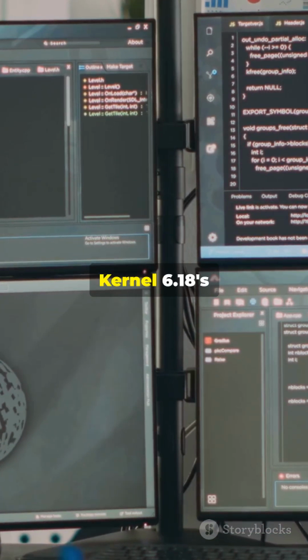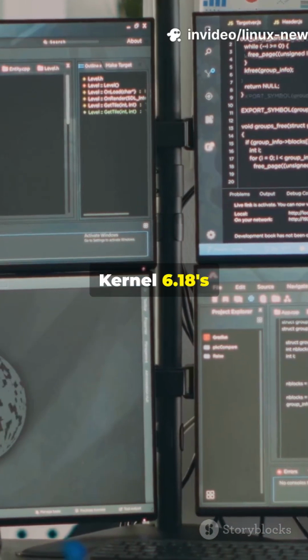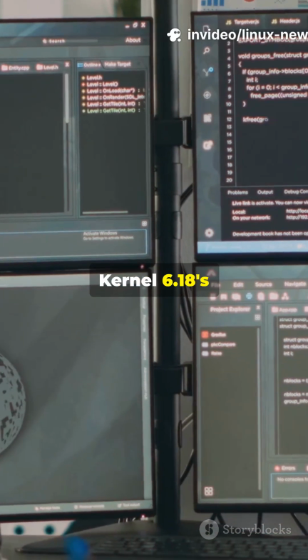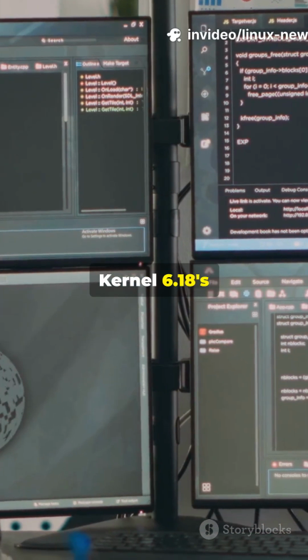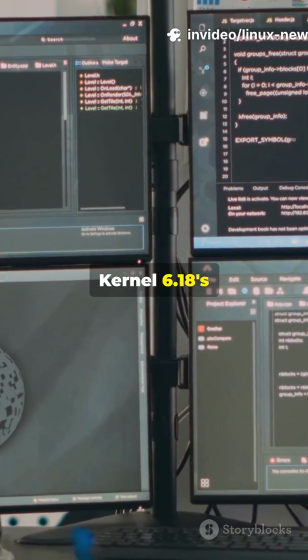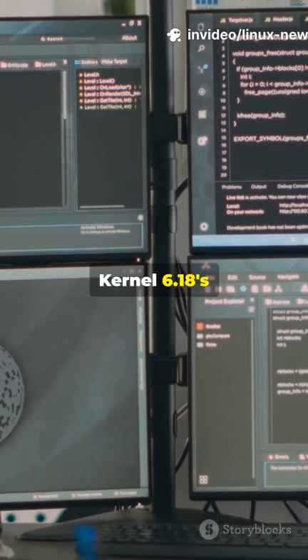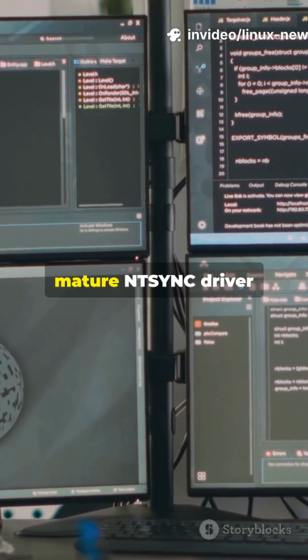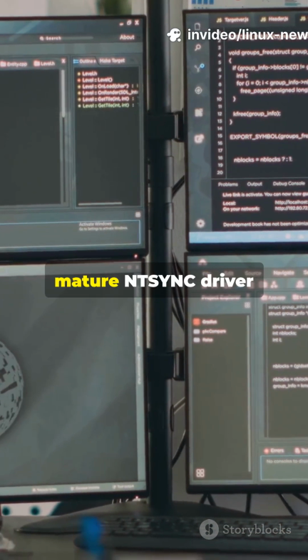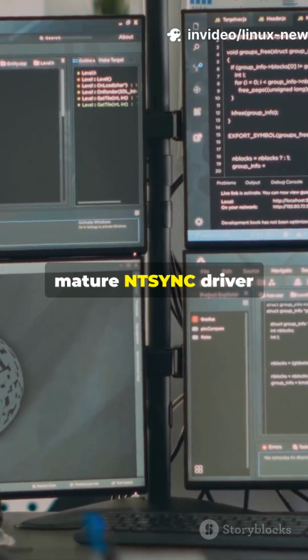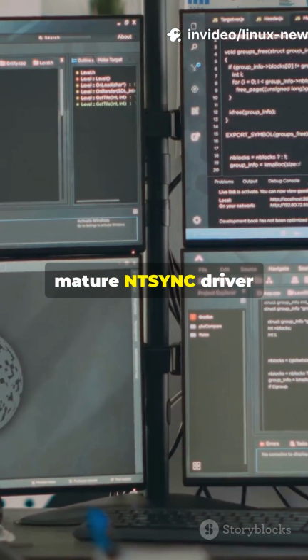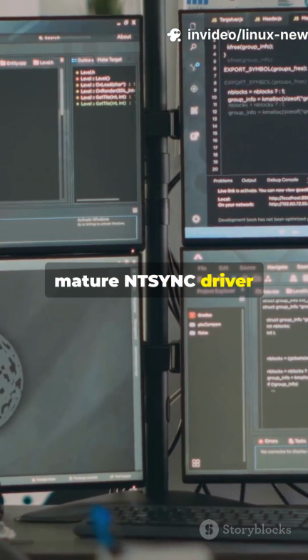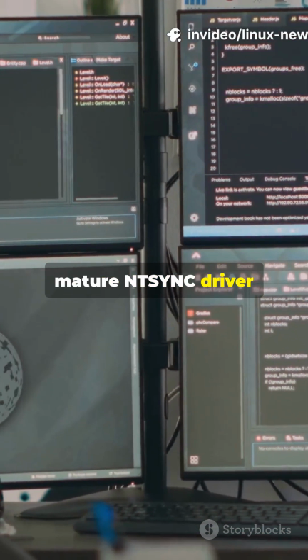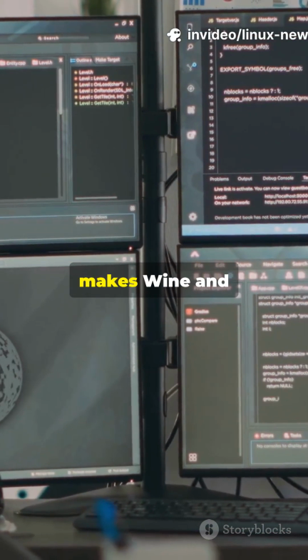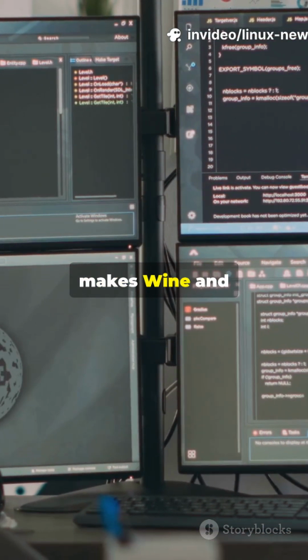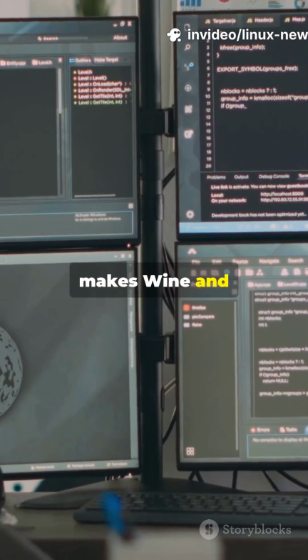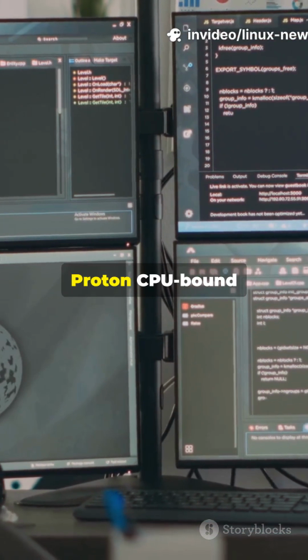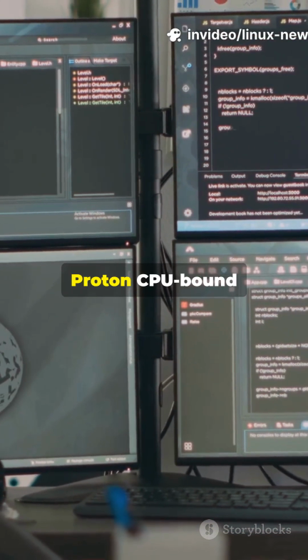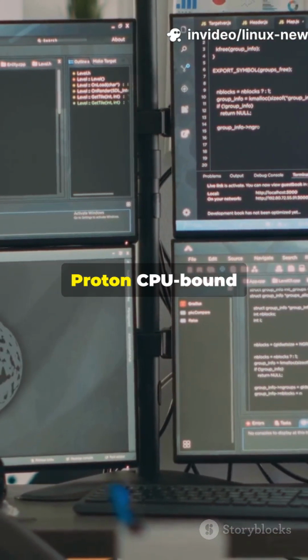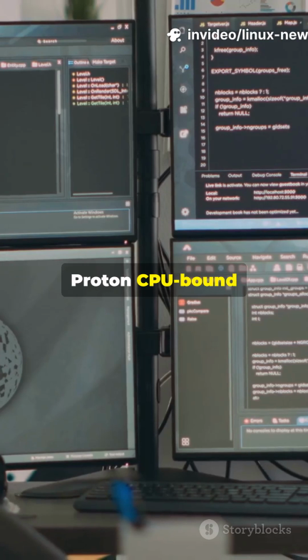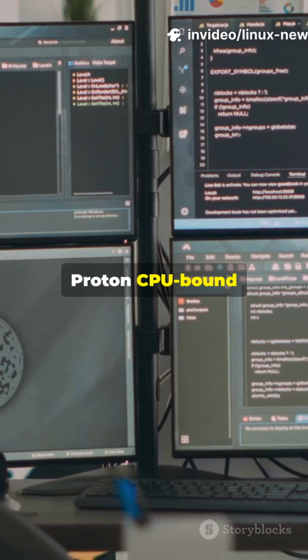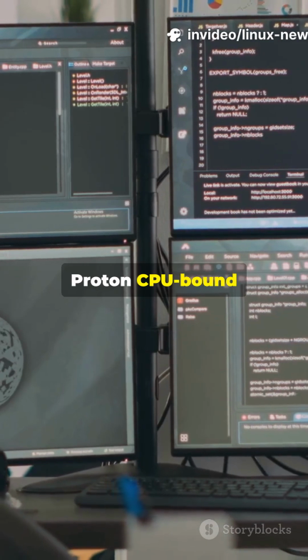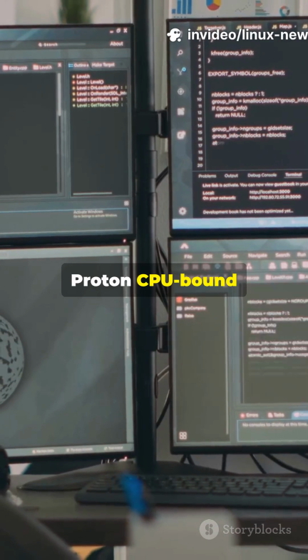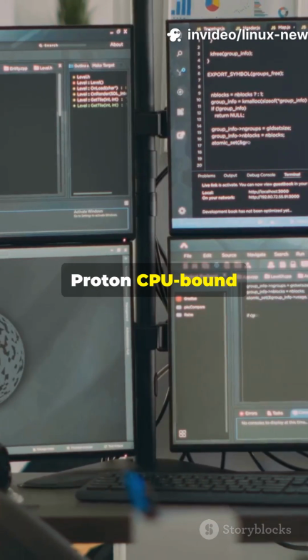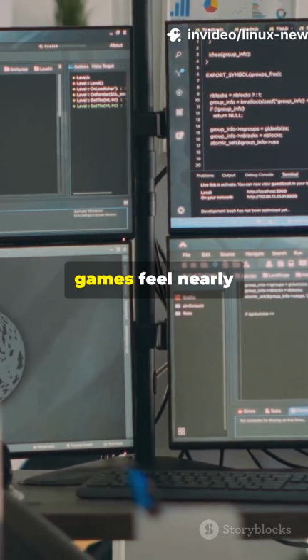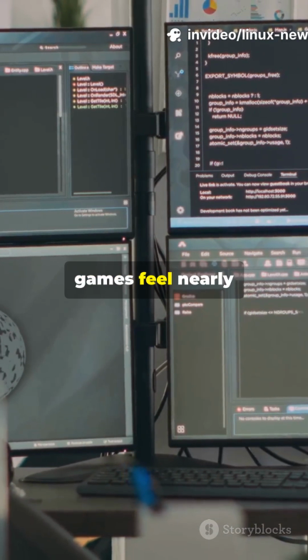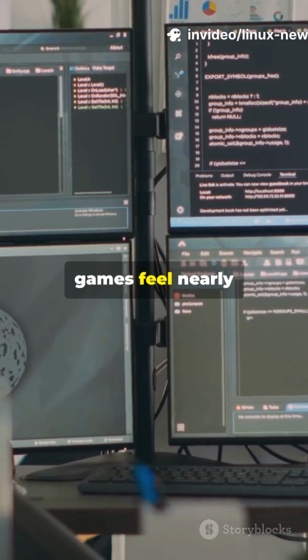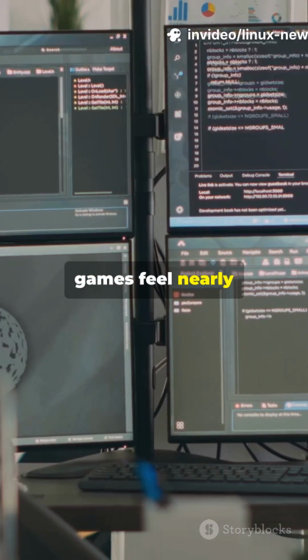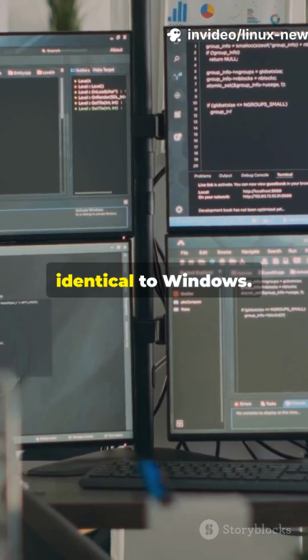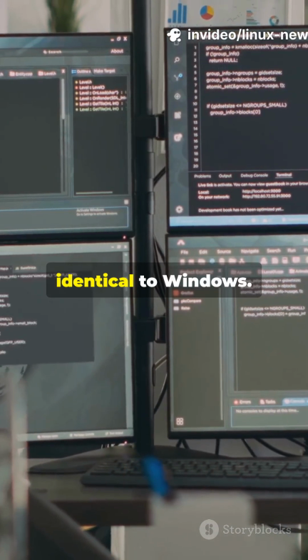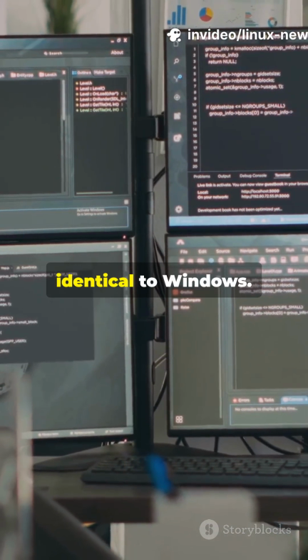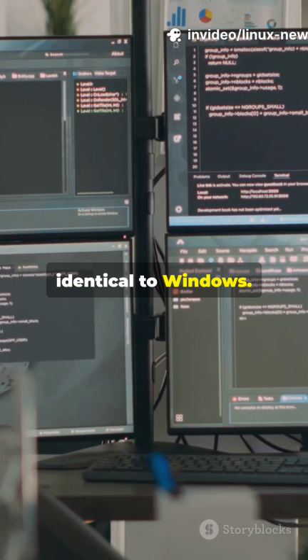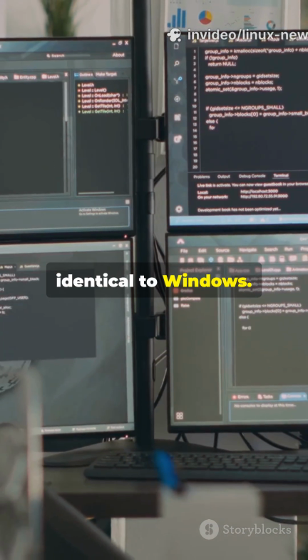For gaming, Kernel 6.18's mature N-Sync driver makes Wine and Proton CPU-bound games feel nearly identical to Windows.